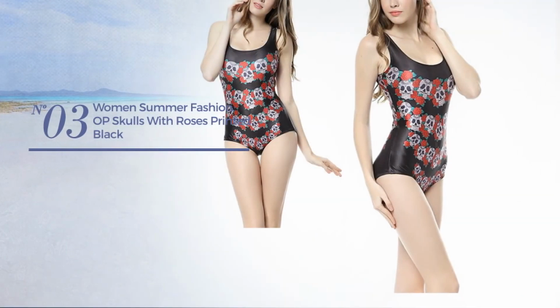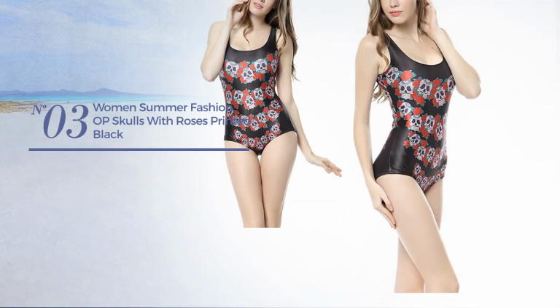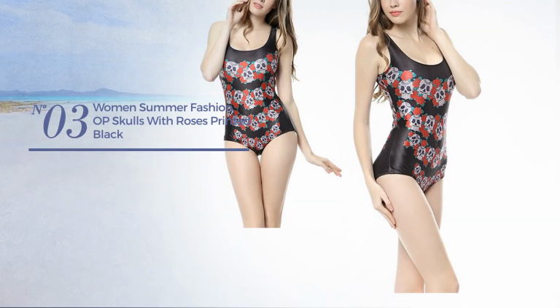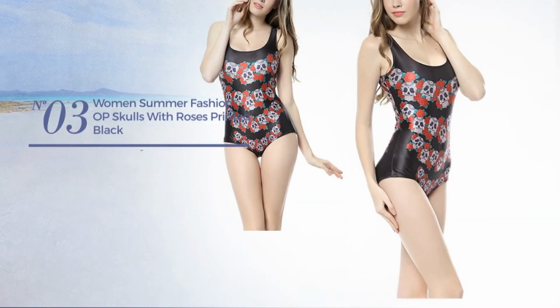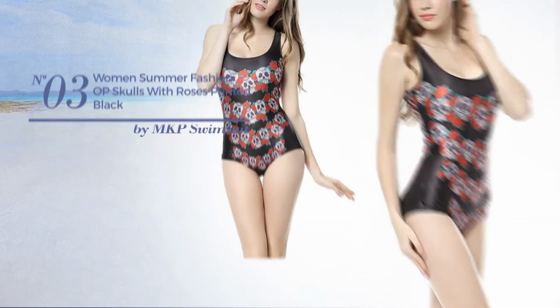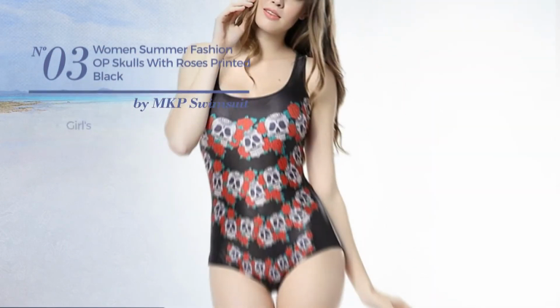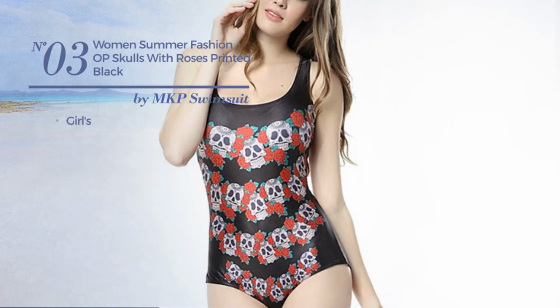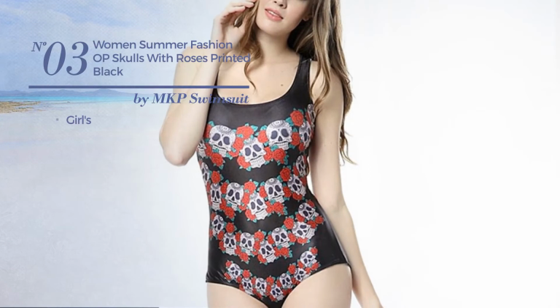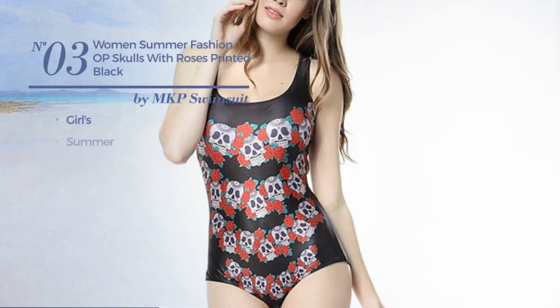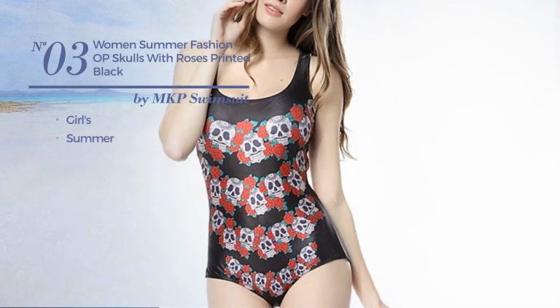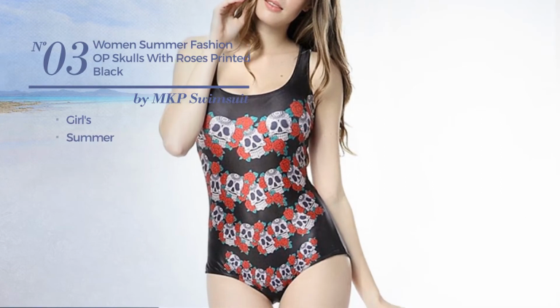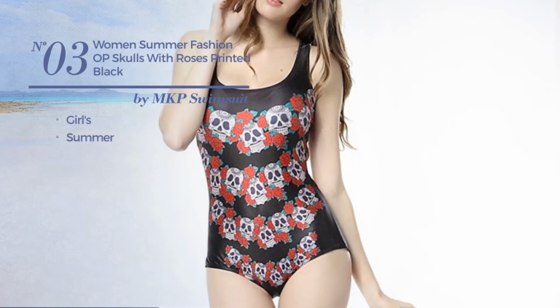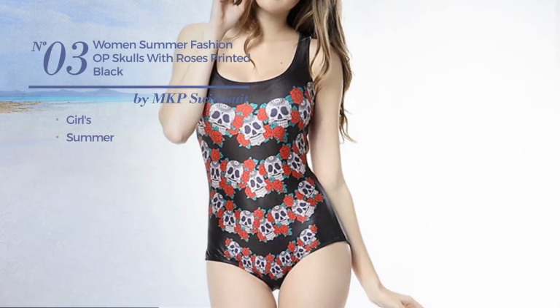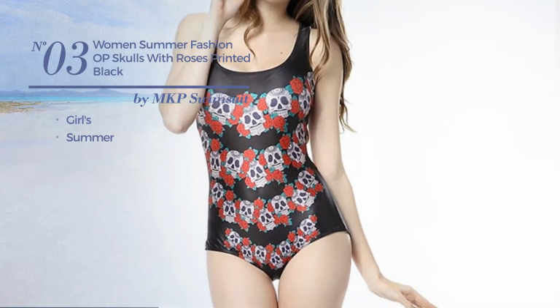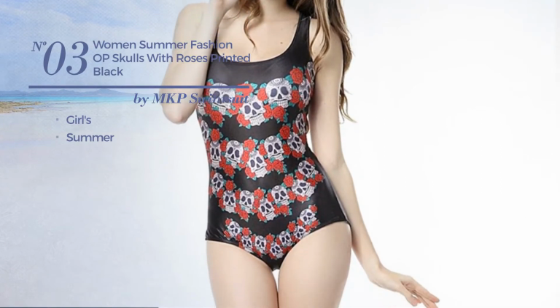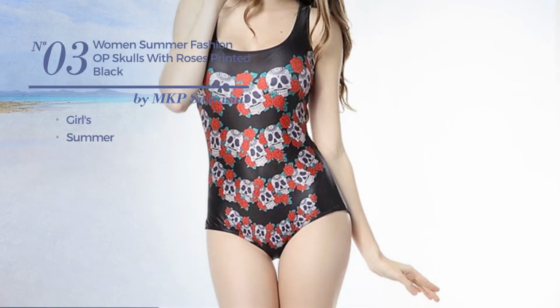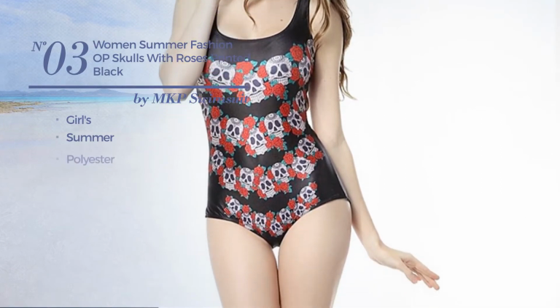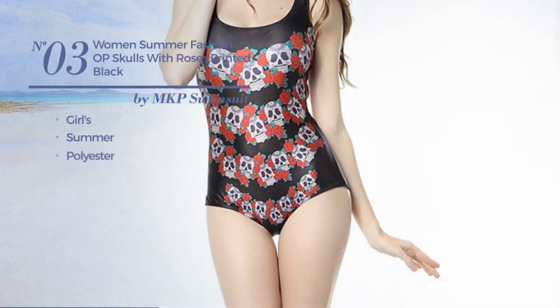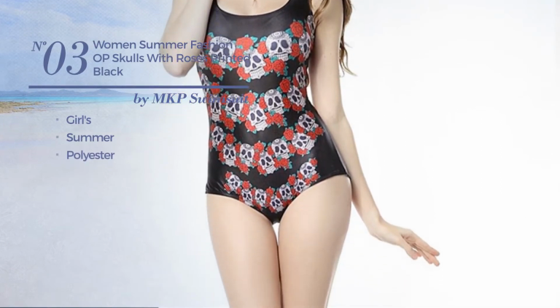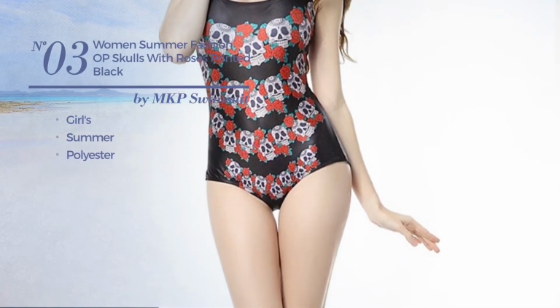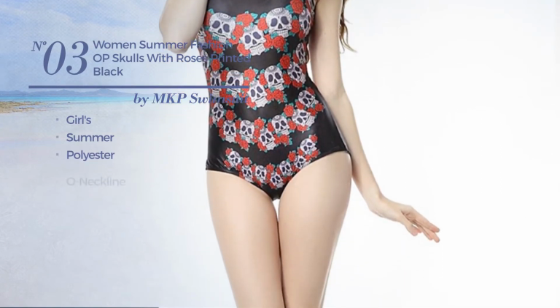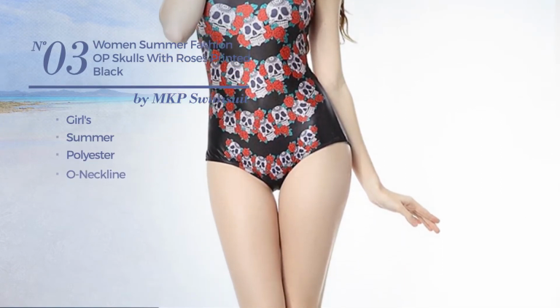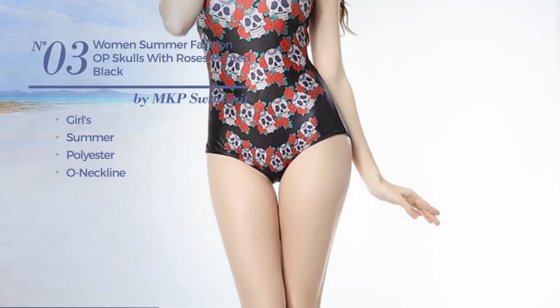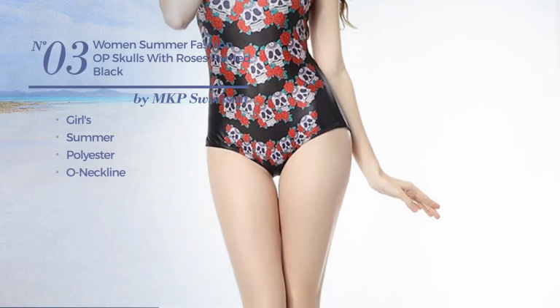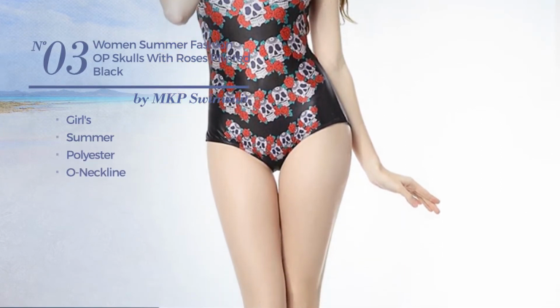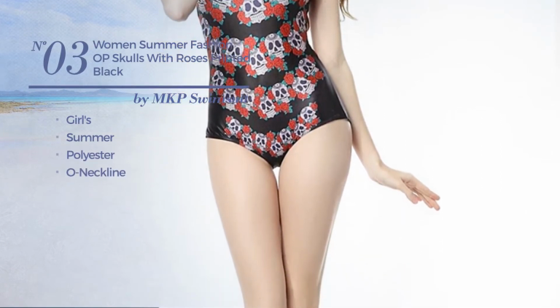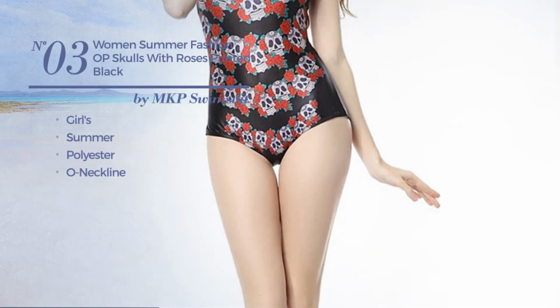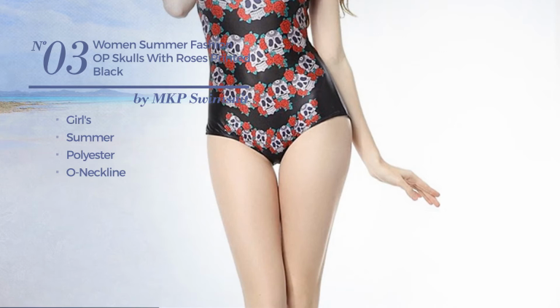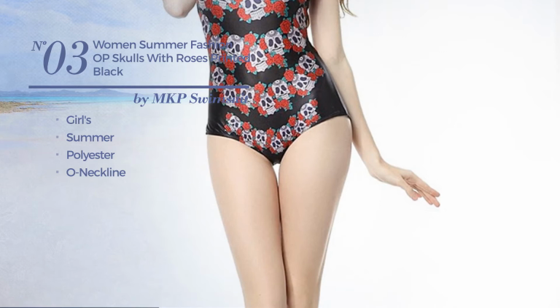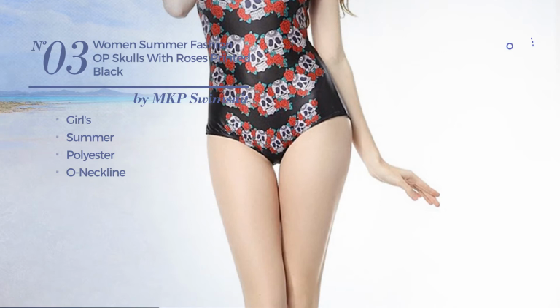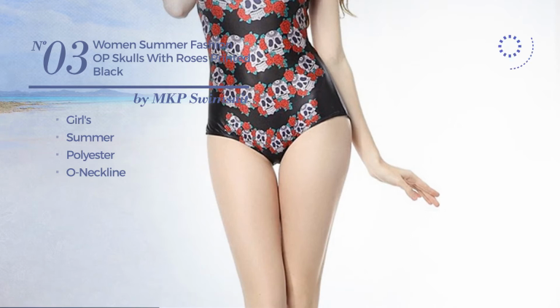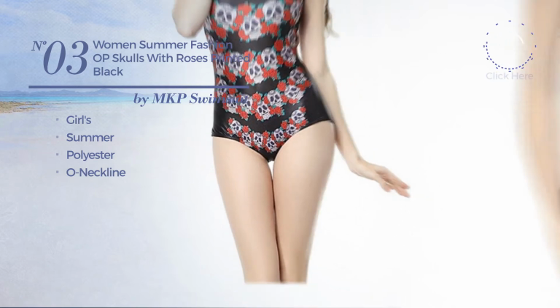Number three: a girl's summer swimsuit, crafted from polyester with own neckline. Available only in orange color.